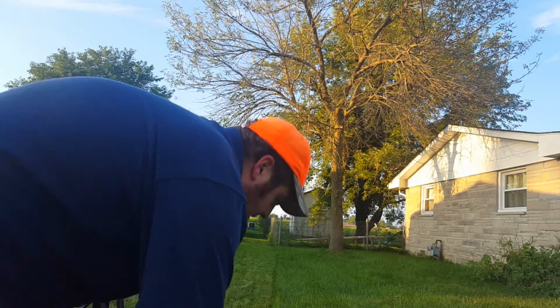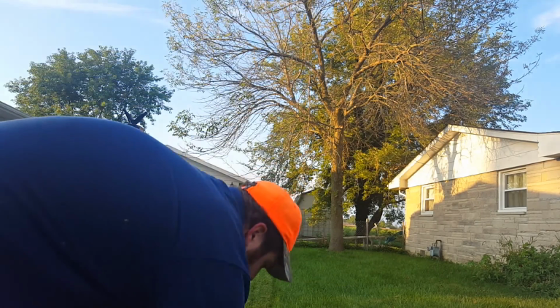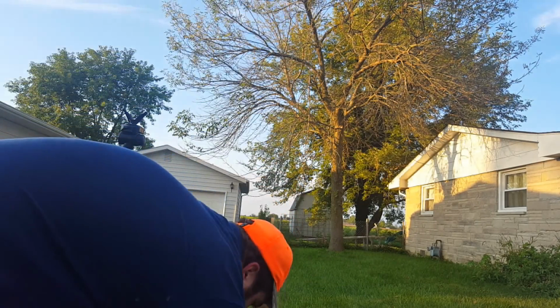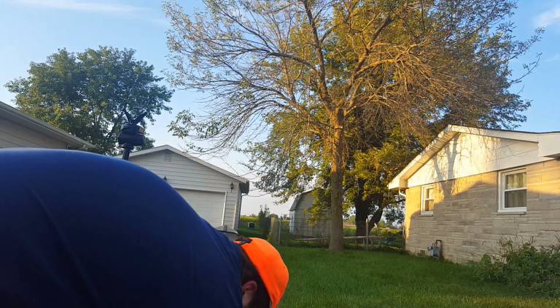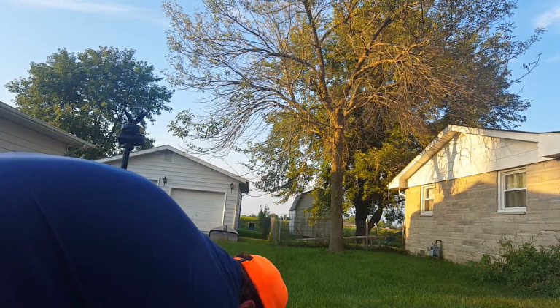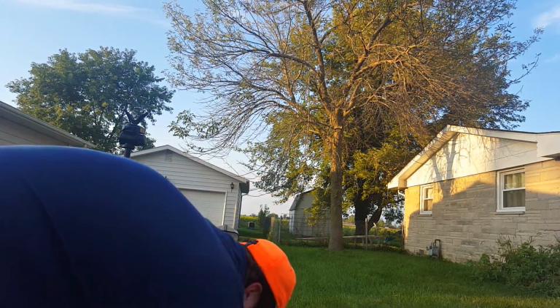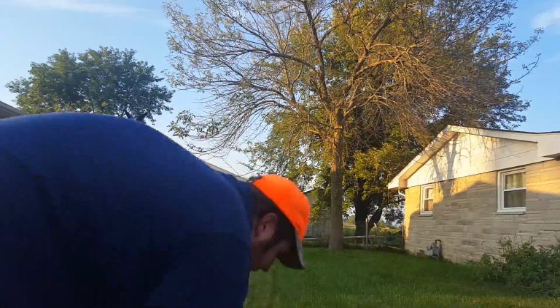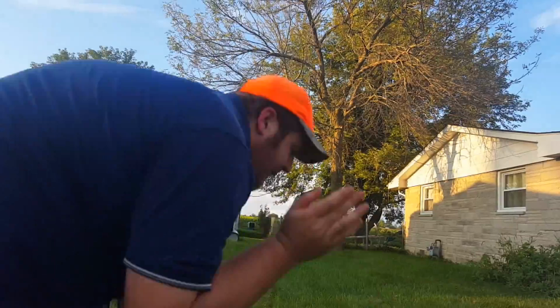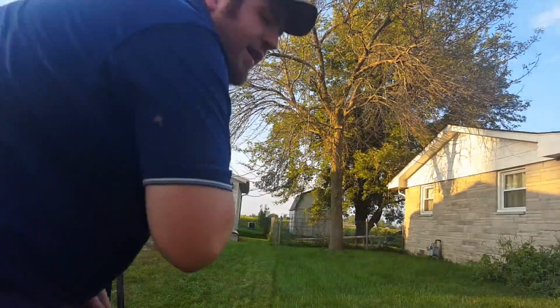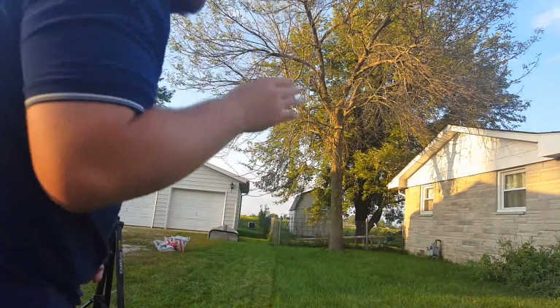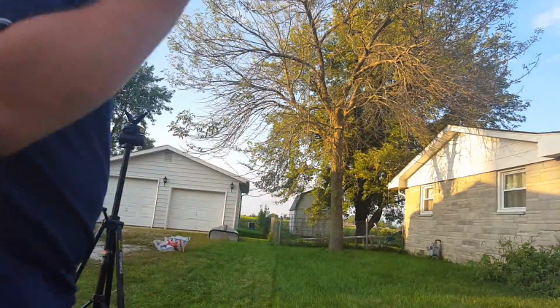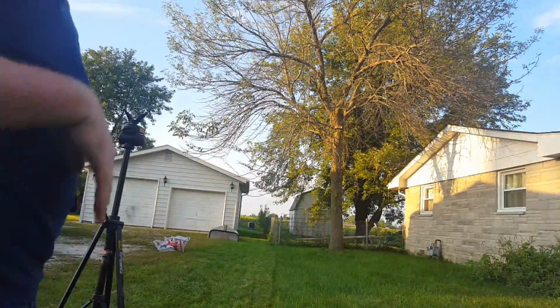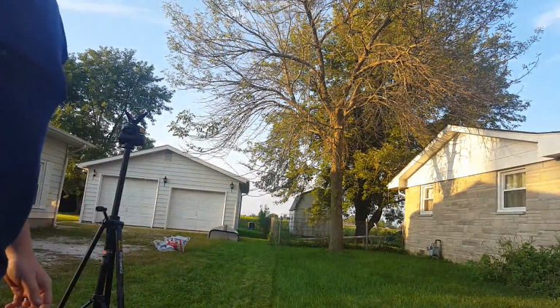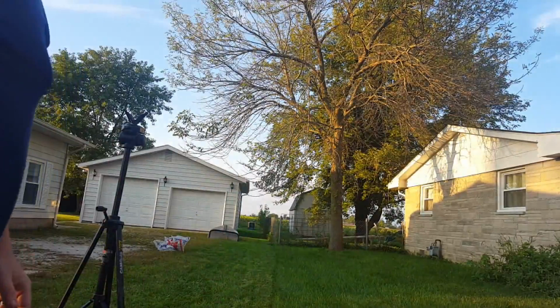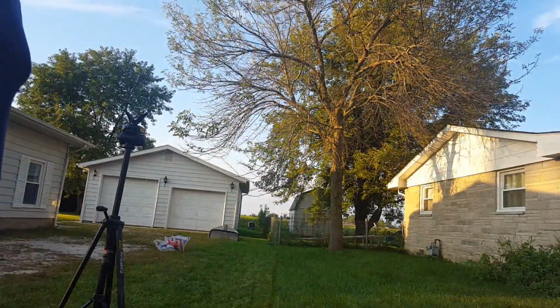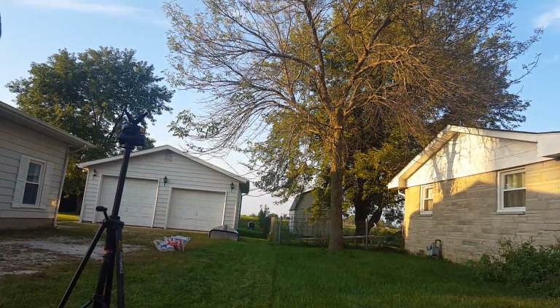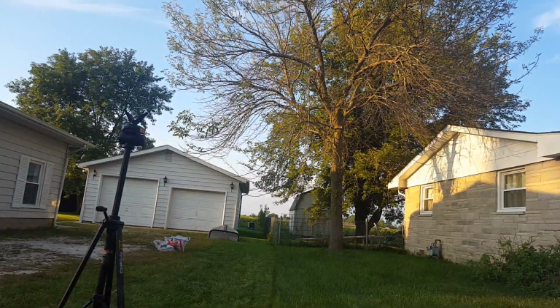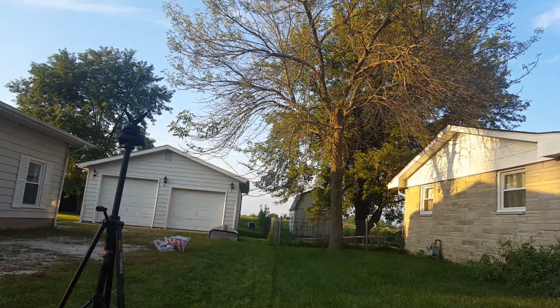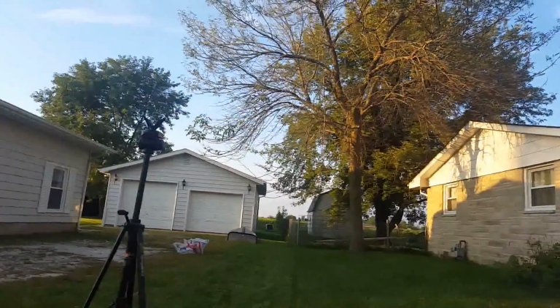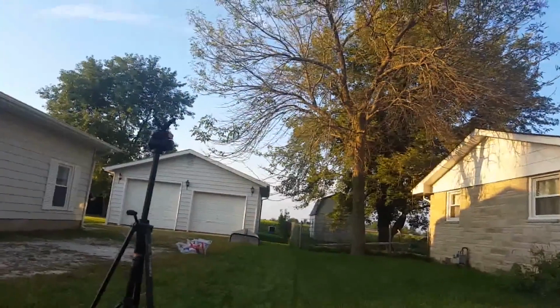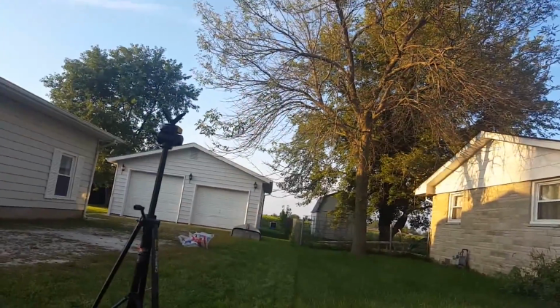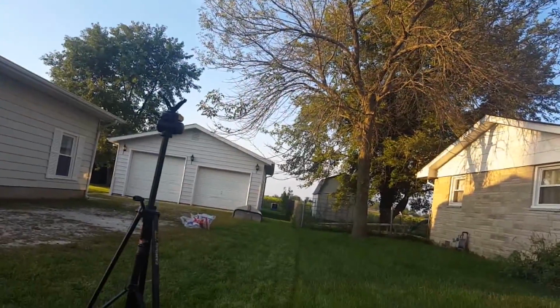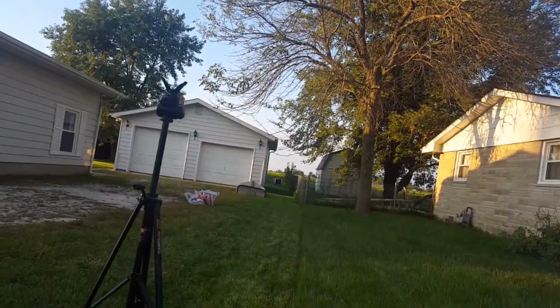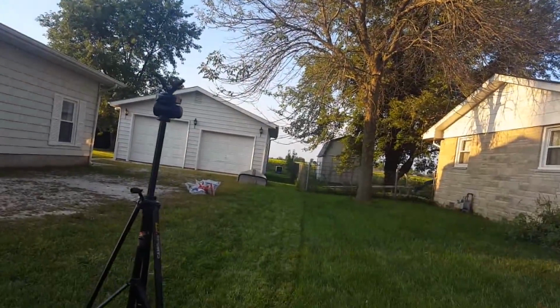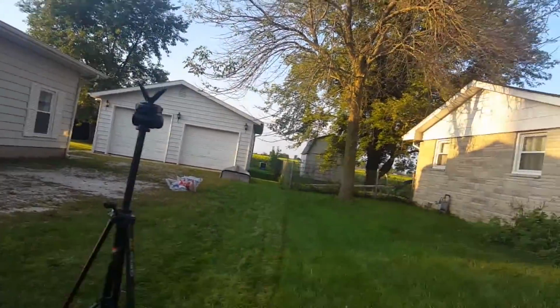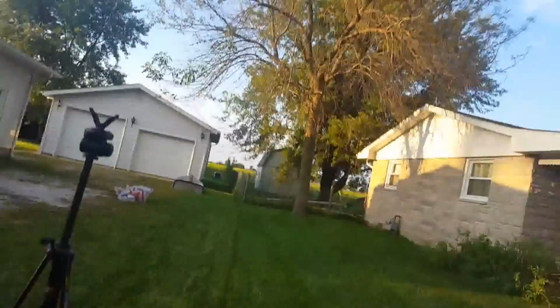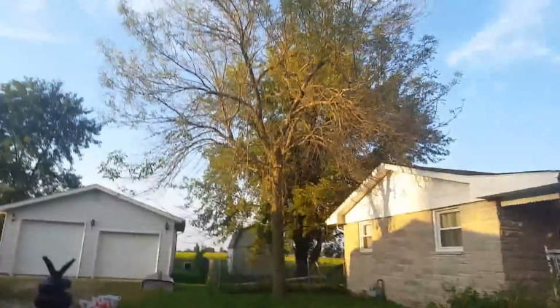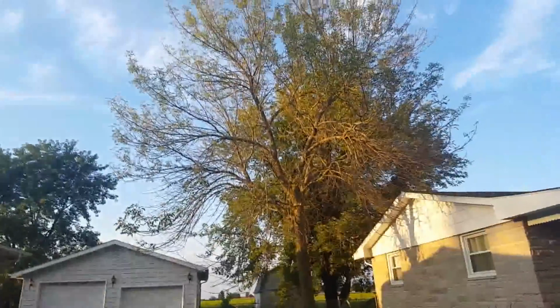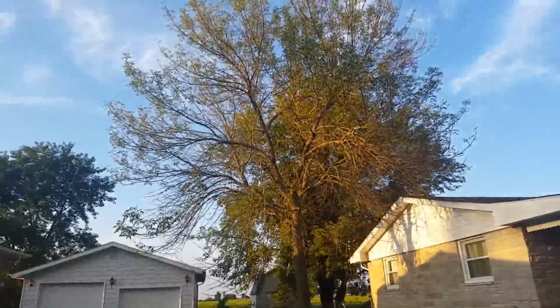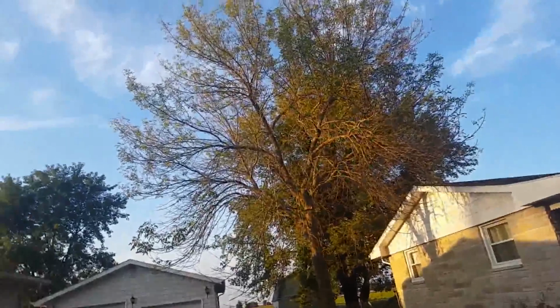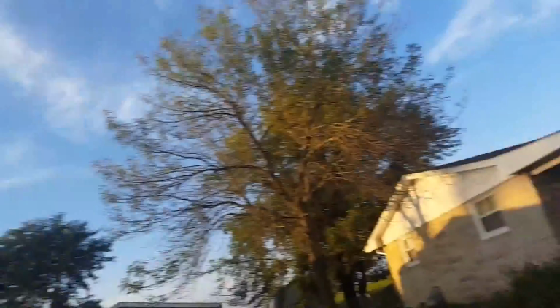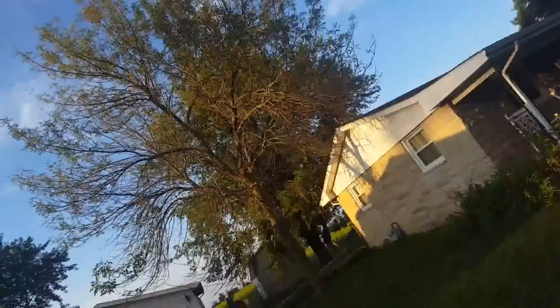Stupid bugs around me — flies or whatever they are, gnats. Let's go down here and show you.